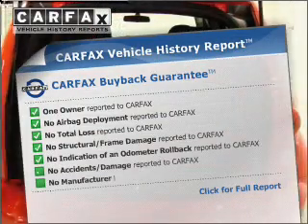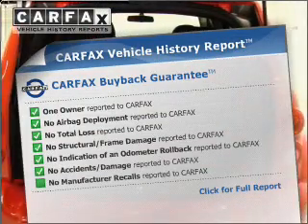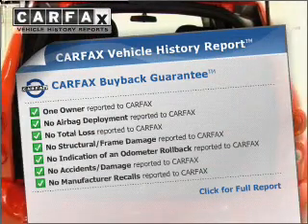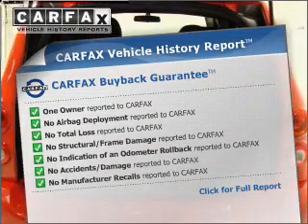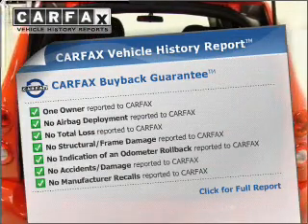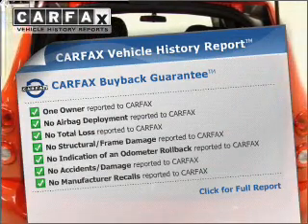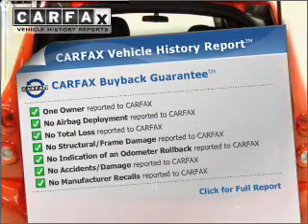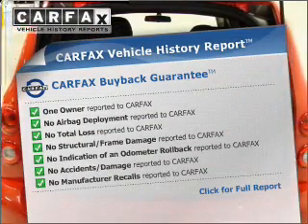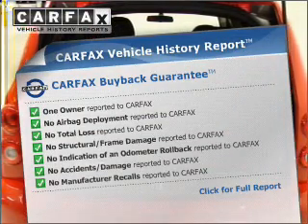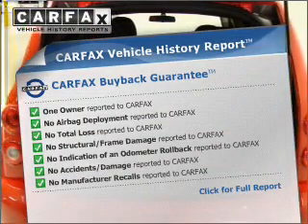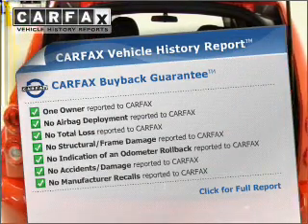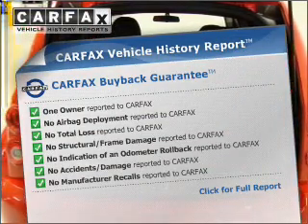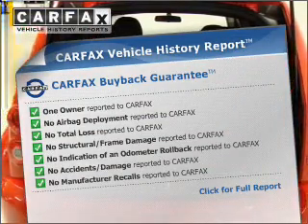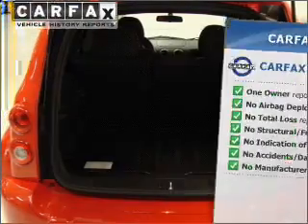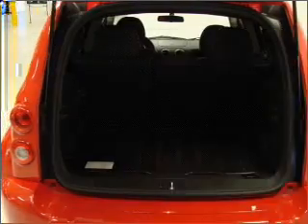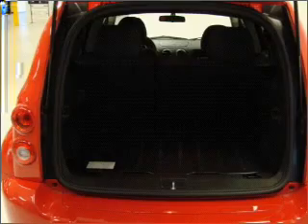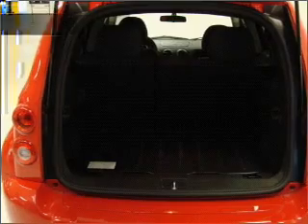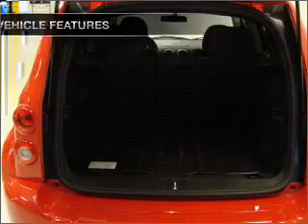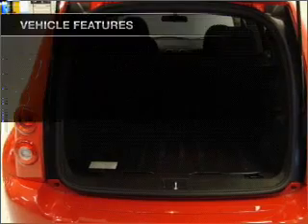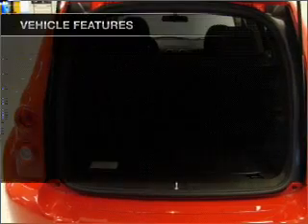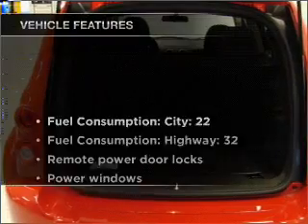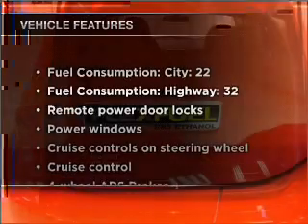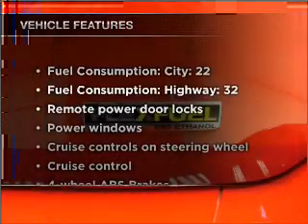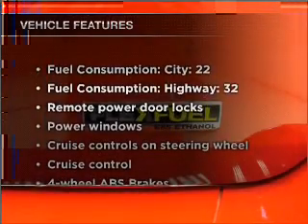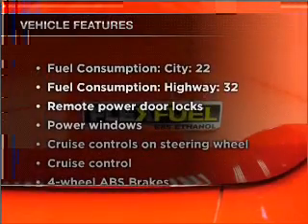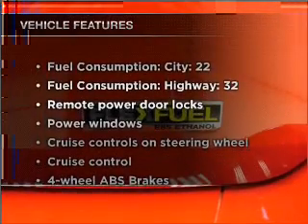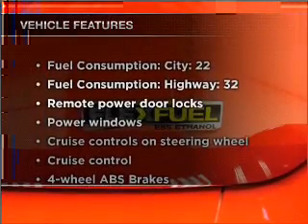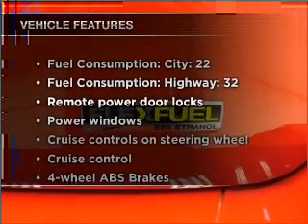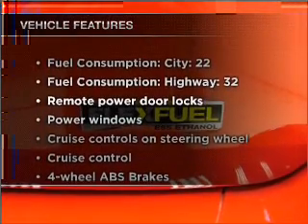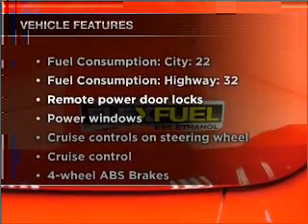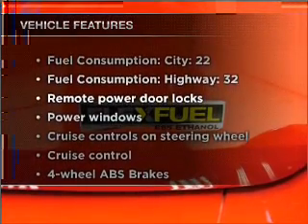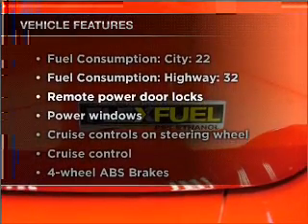Know the history on this ride and greatly reduce your buying risk with the included Carfax Vehicle History Report. Plus, enjoy these notable features that are included in this ride.